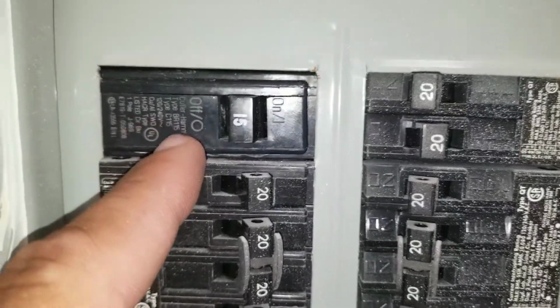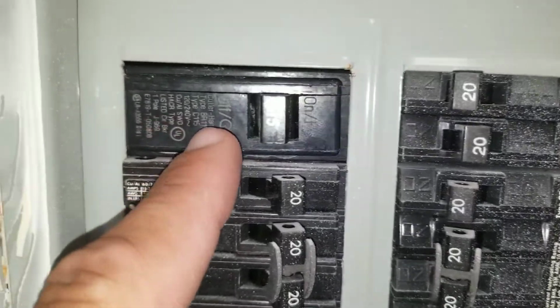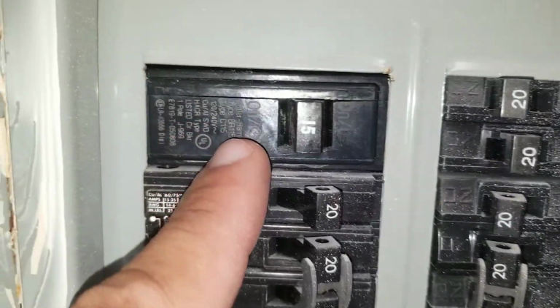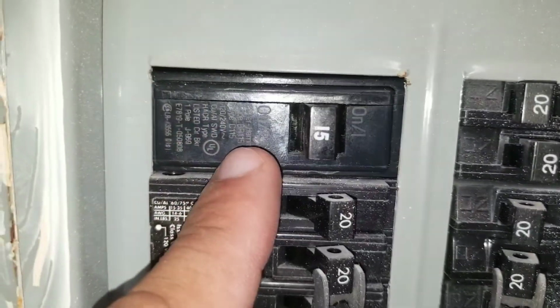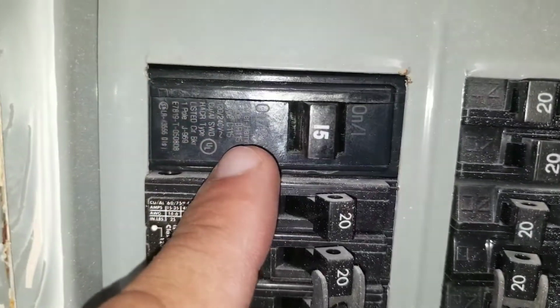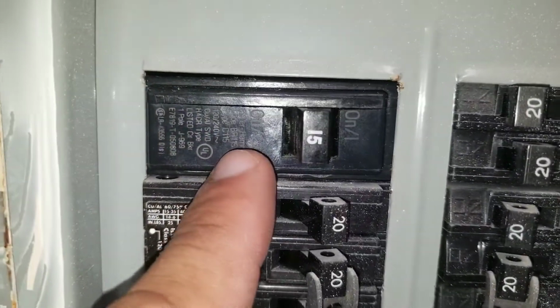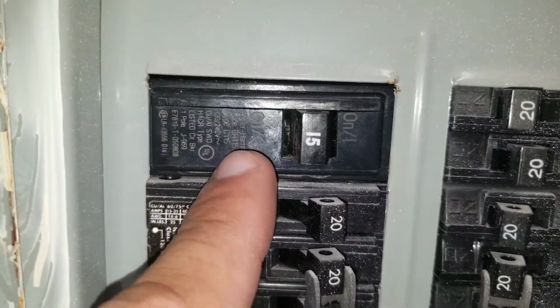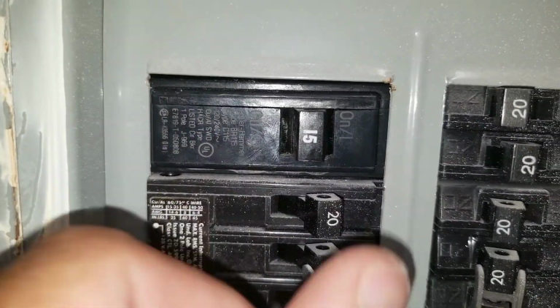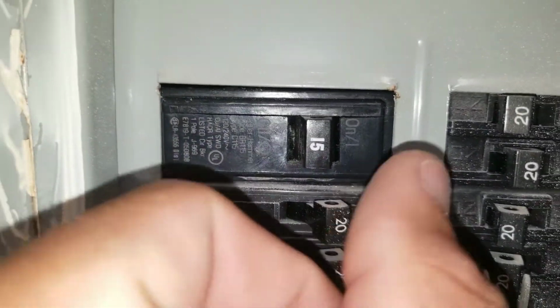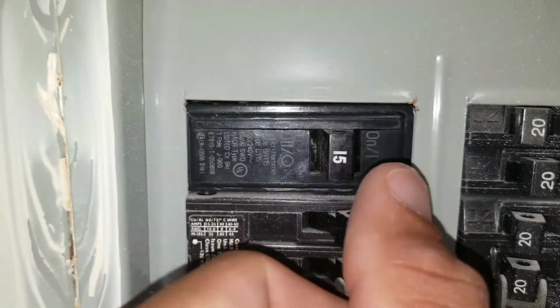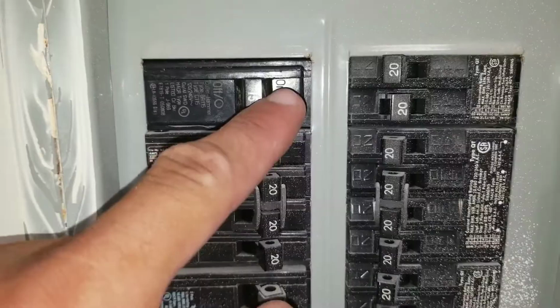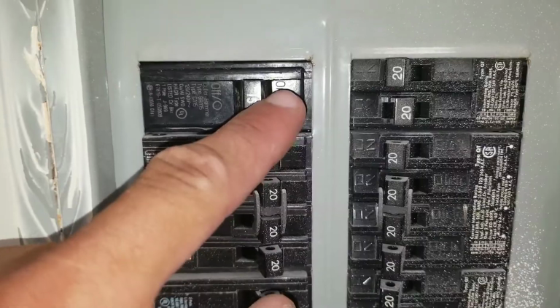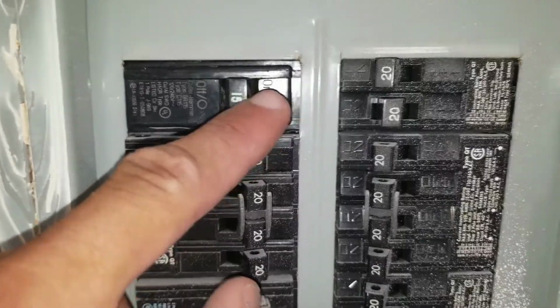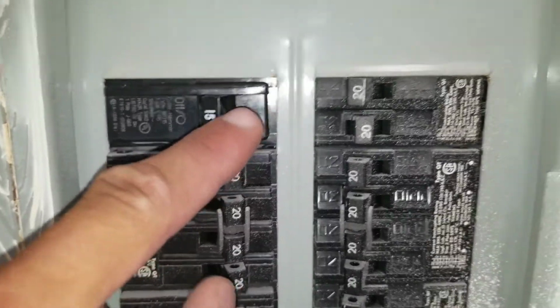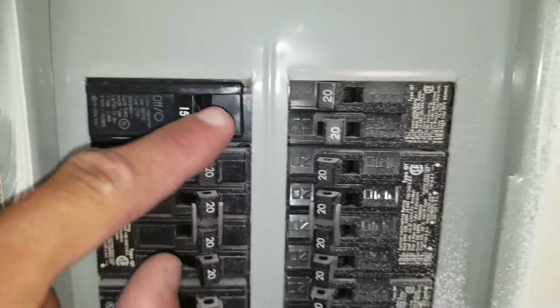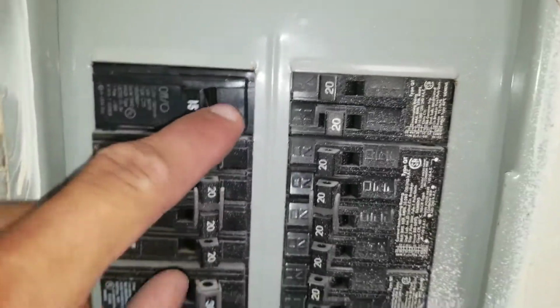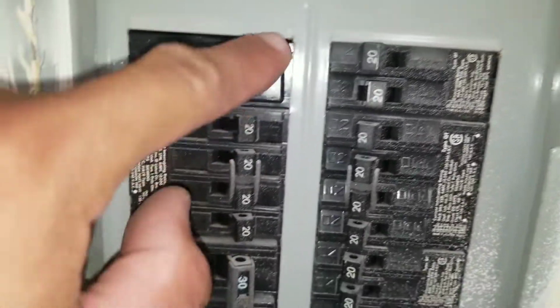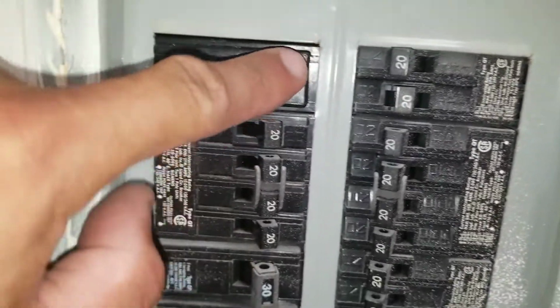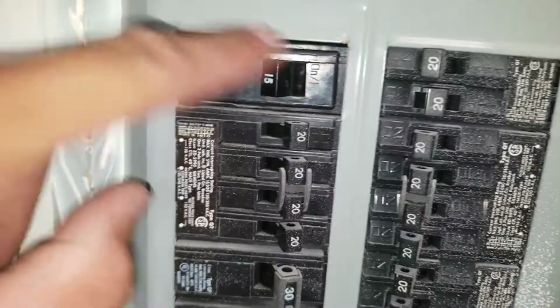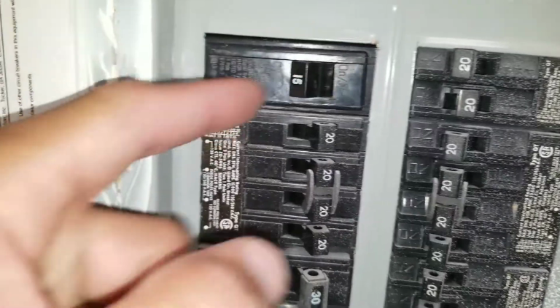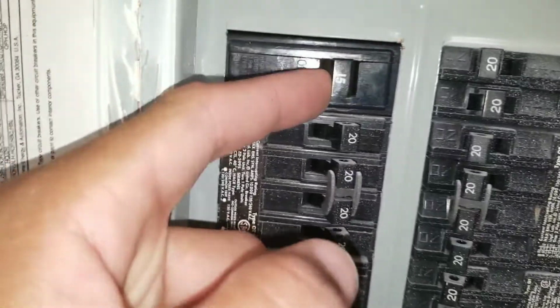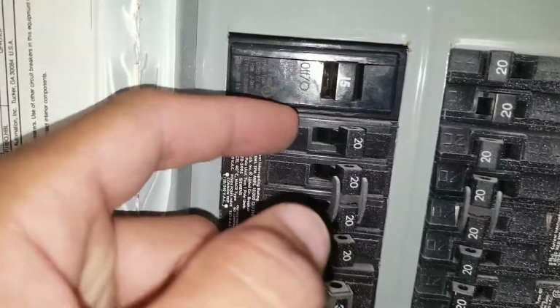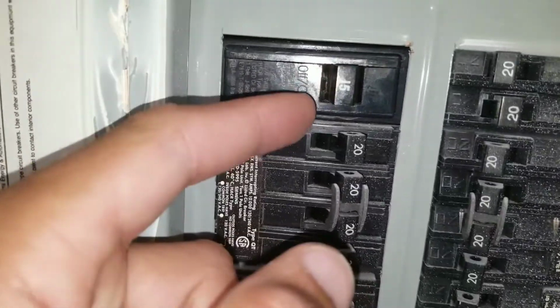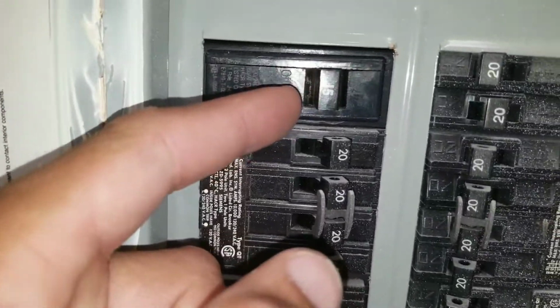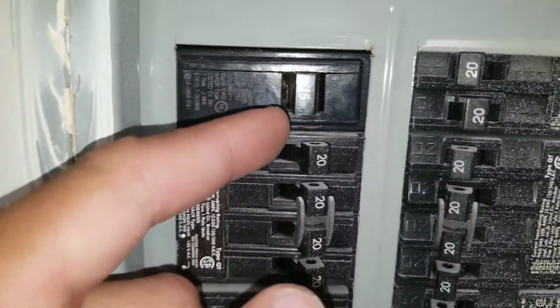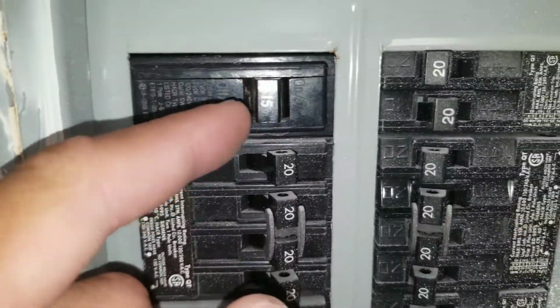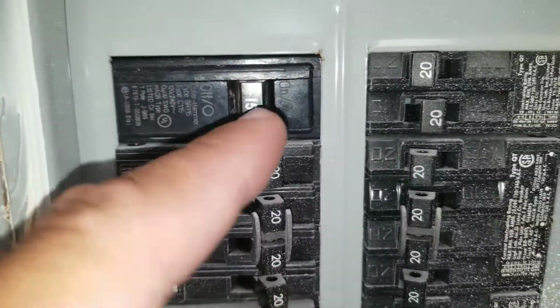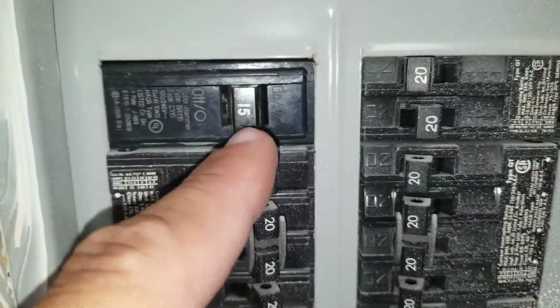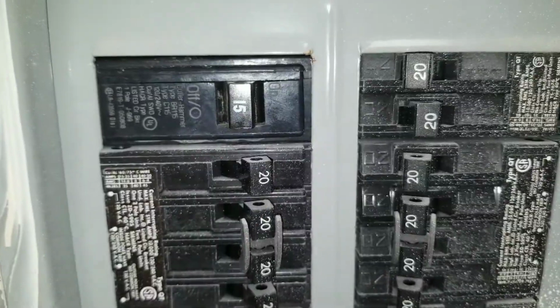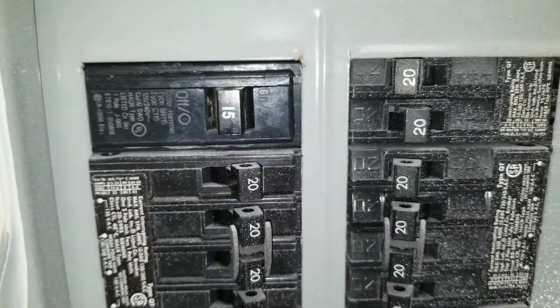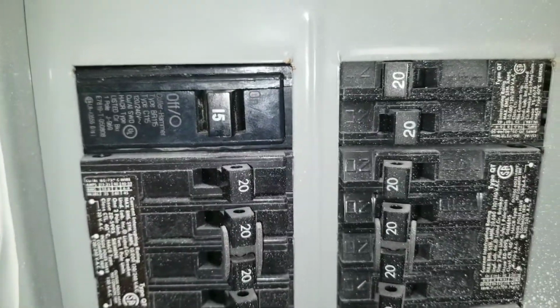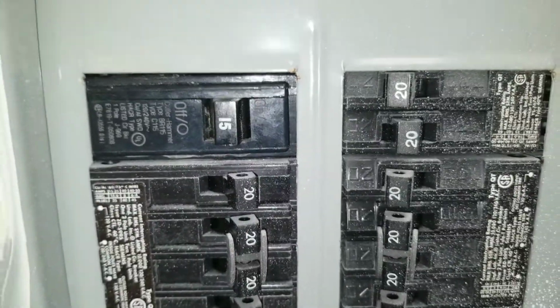You can see here it's in the trip position, so I'm going to turn it off and see if I can turn it back on. You can see it just trips right away.